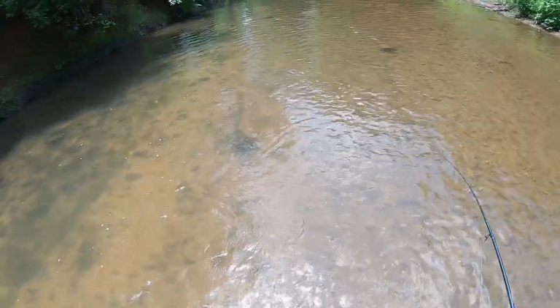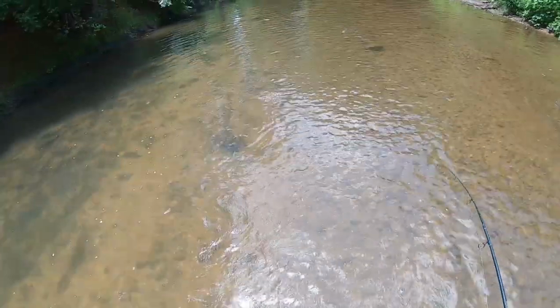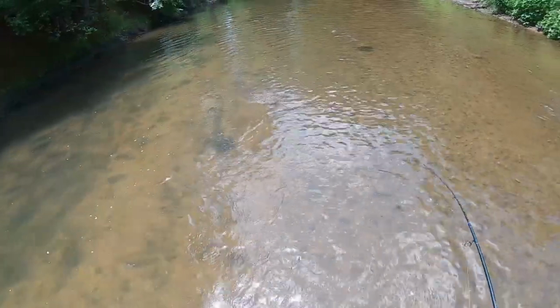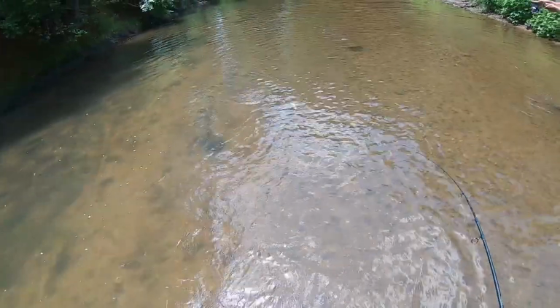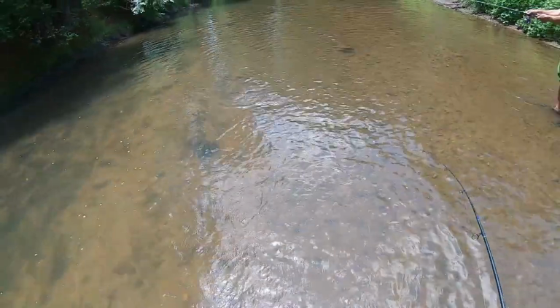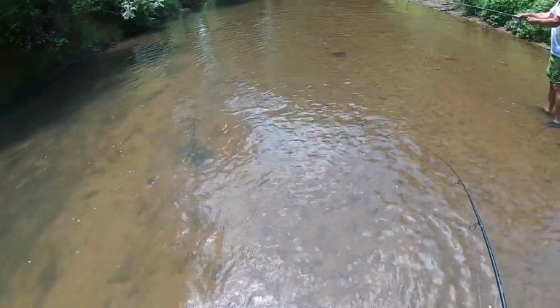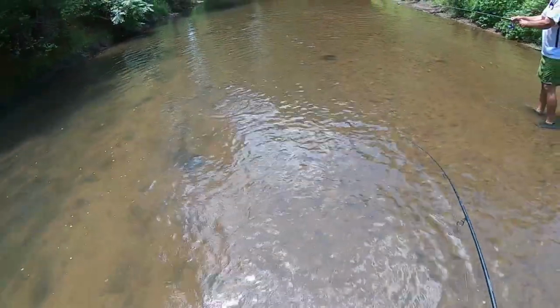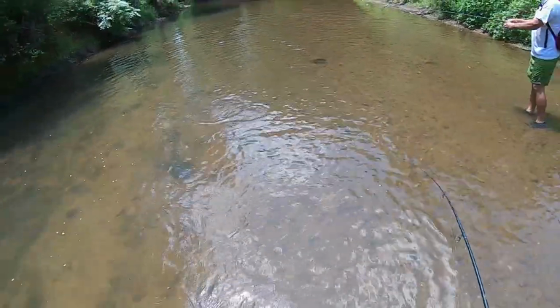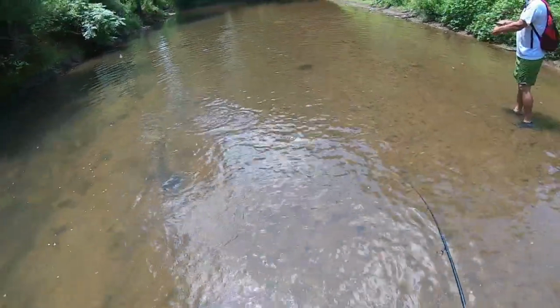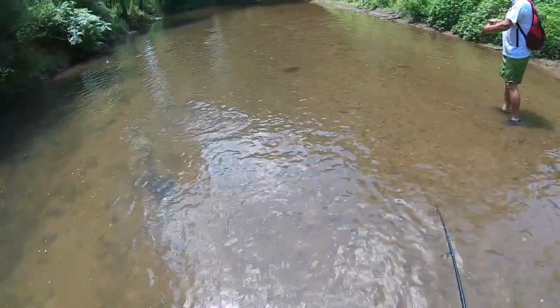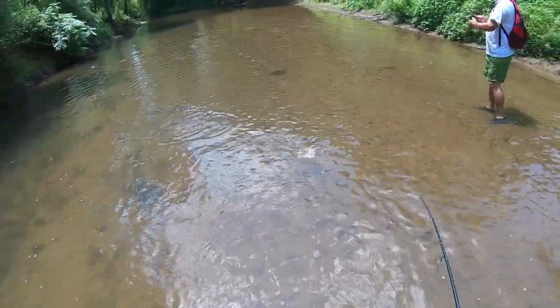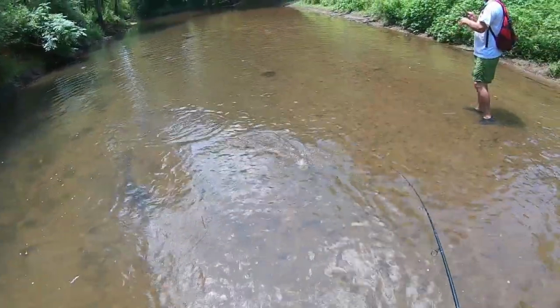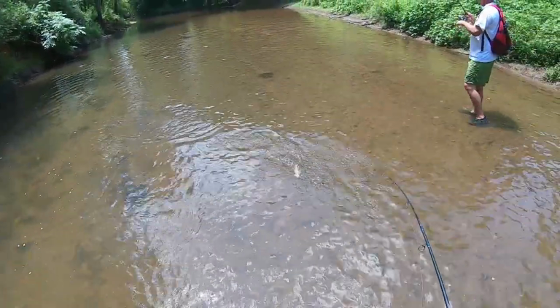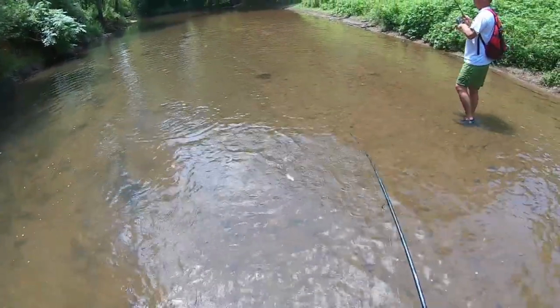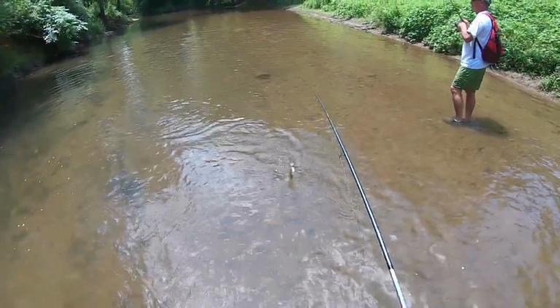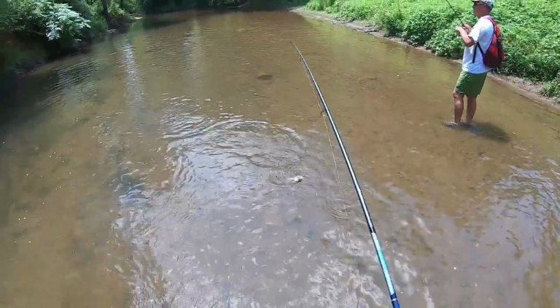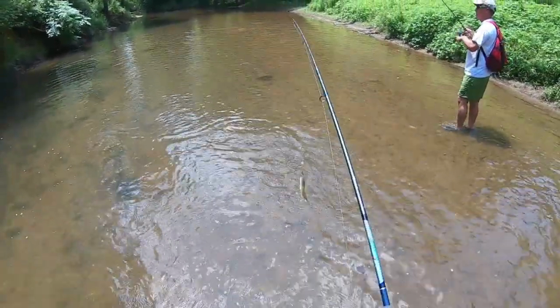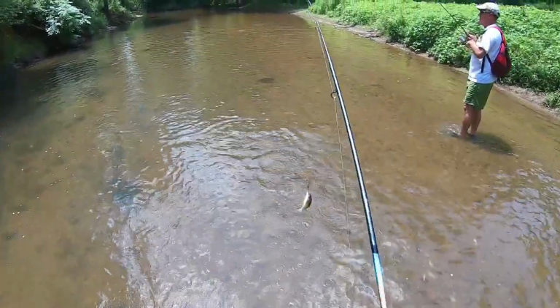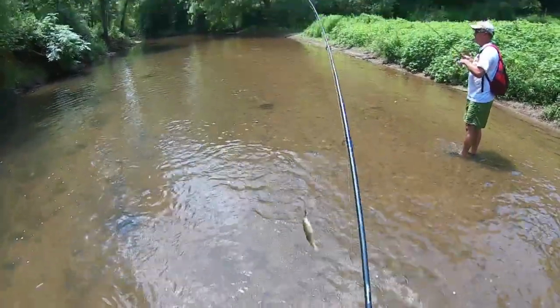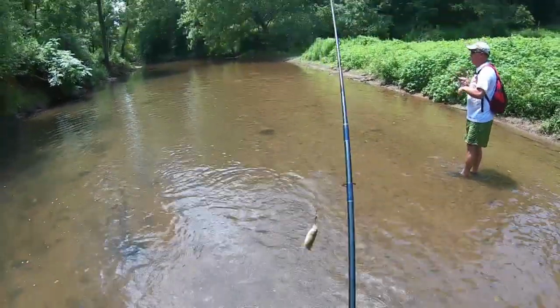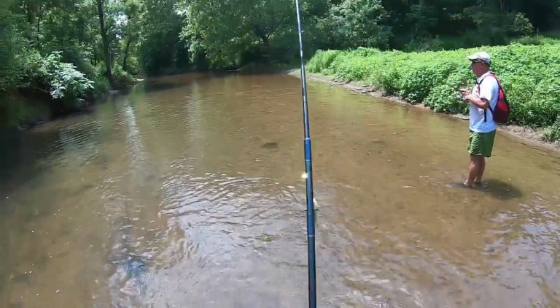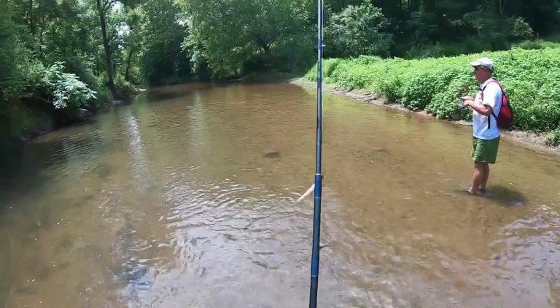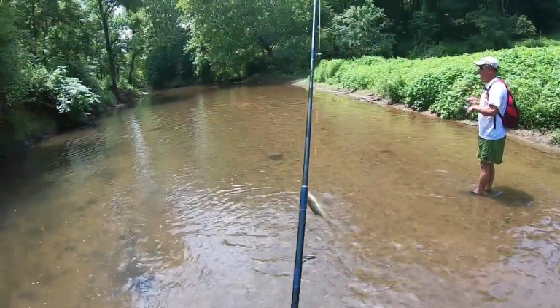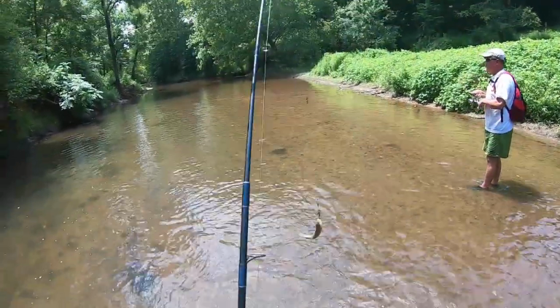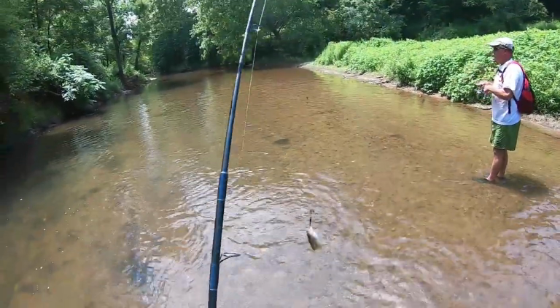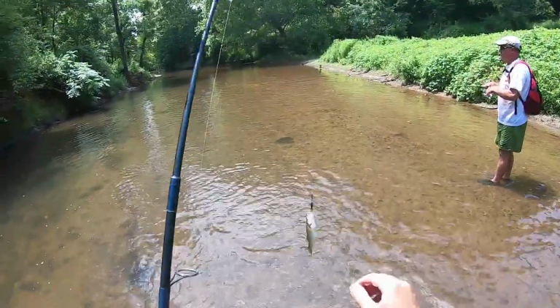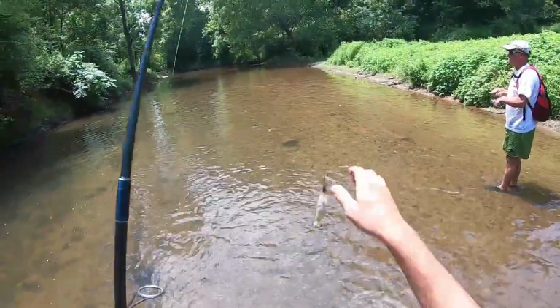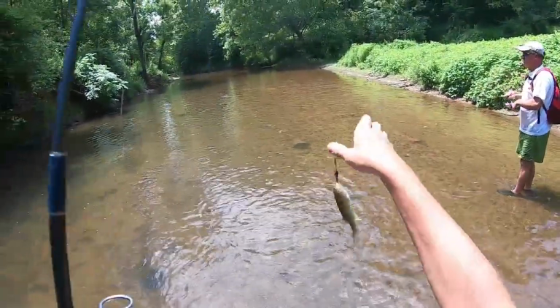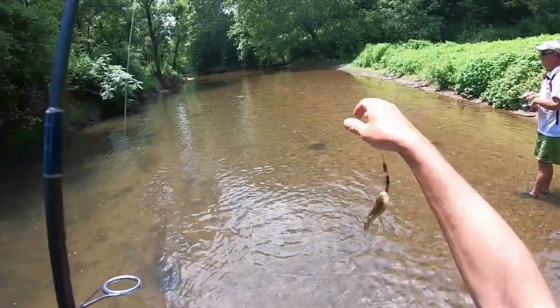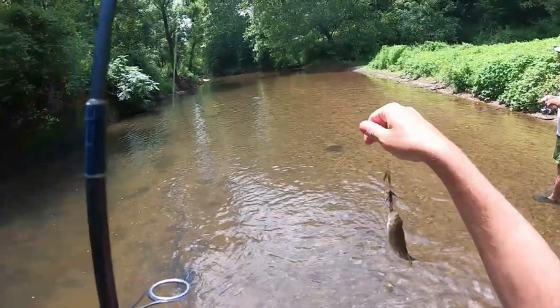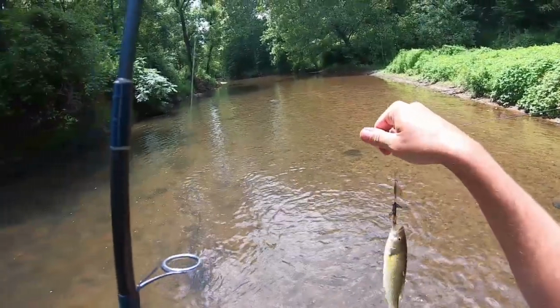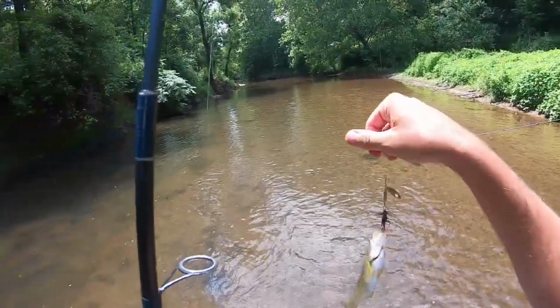I saw this fish running up this little canal, sight casted to him, and got him.